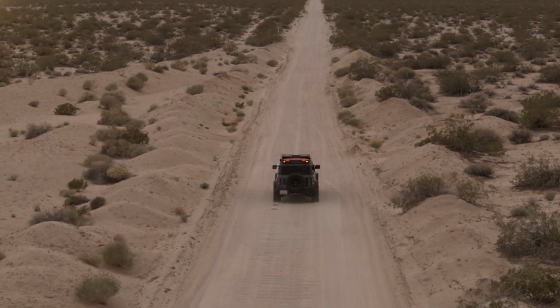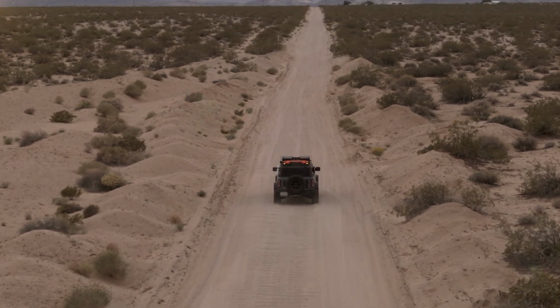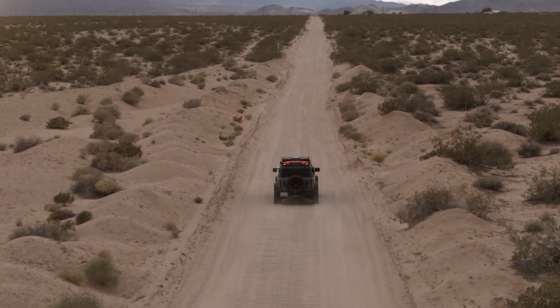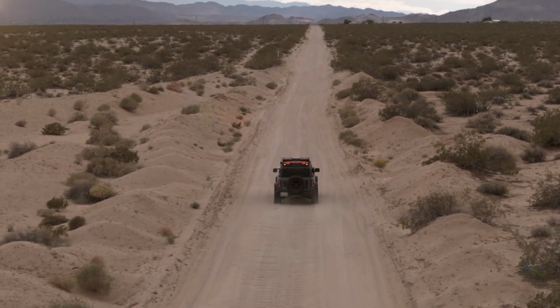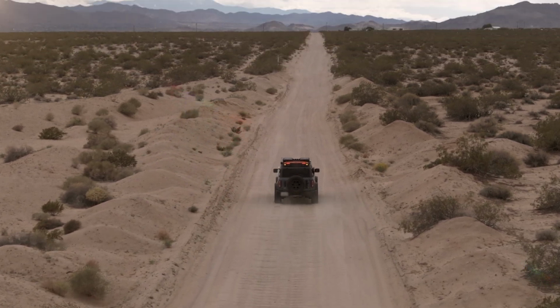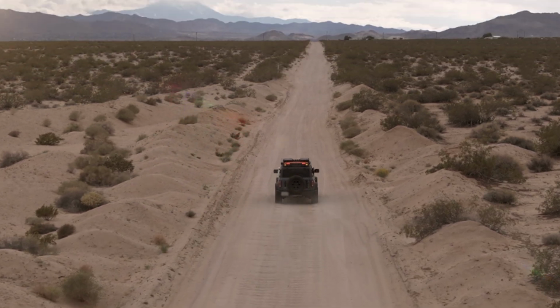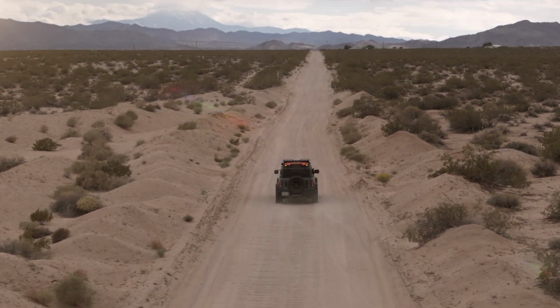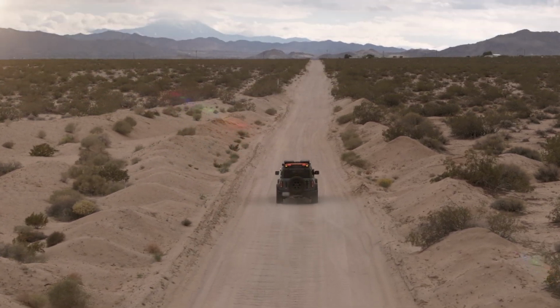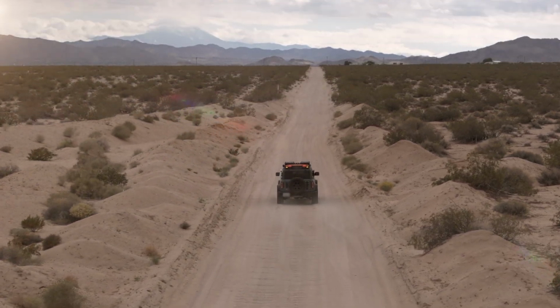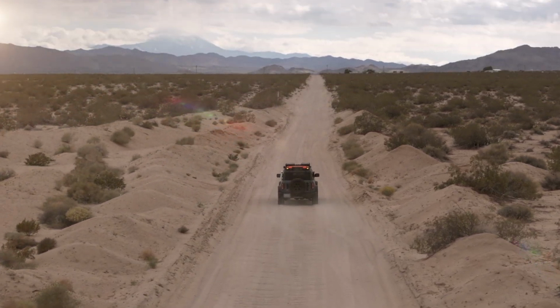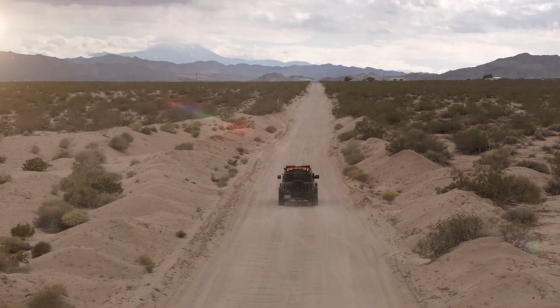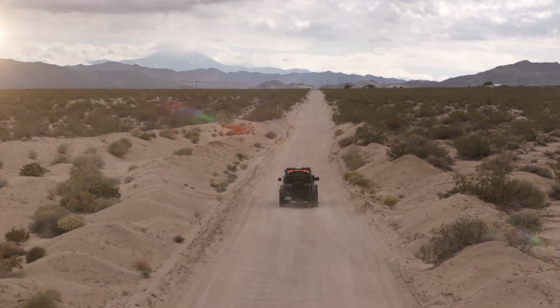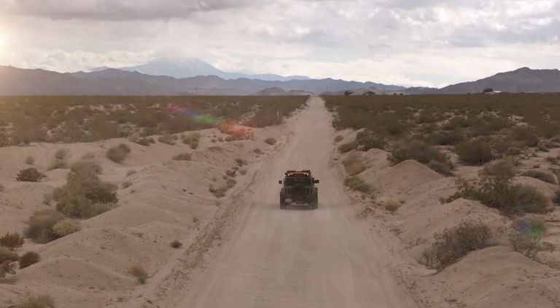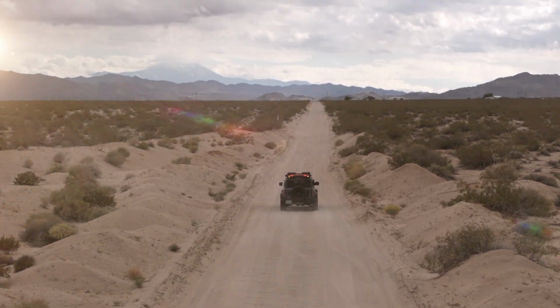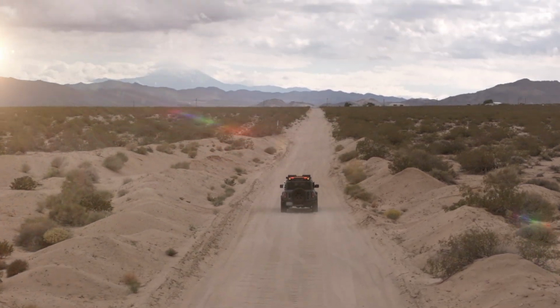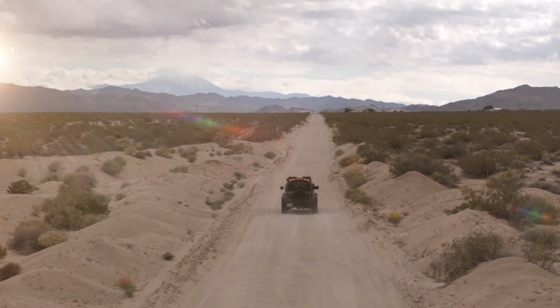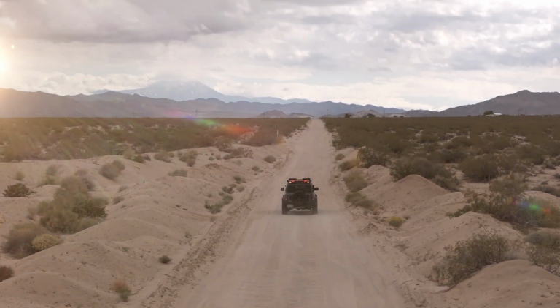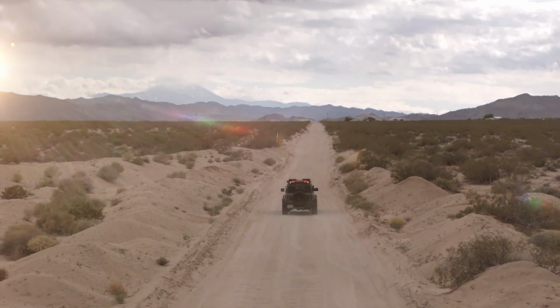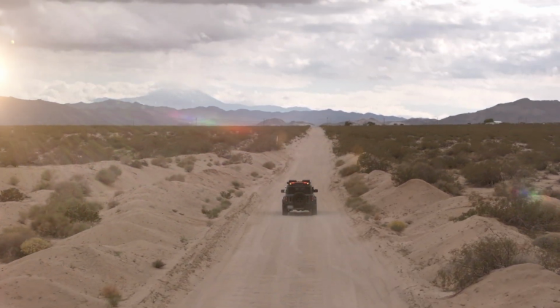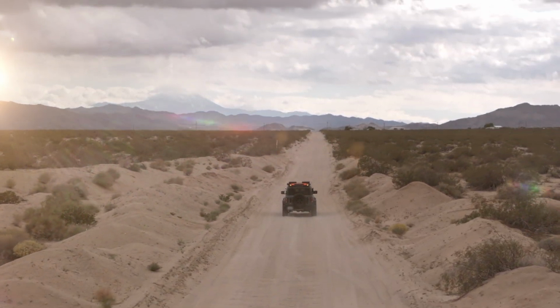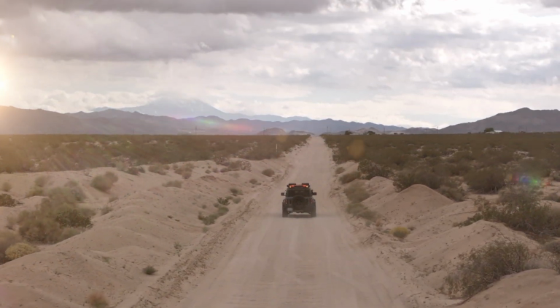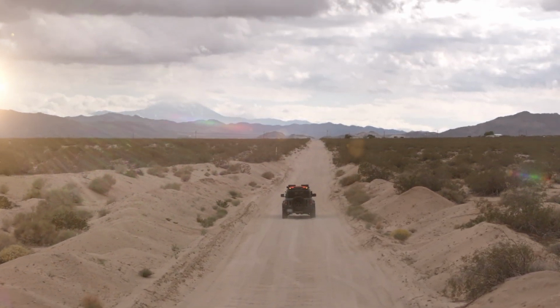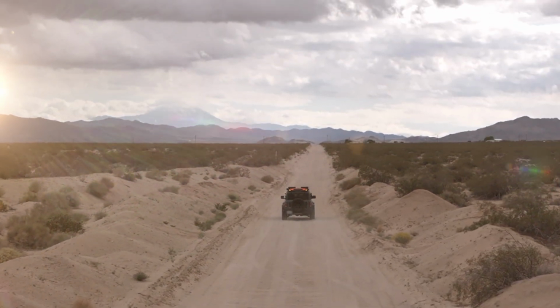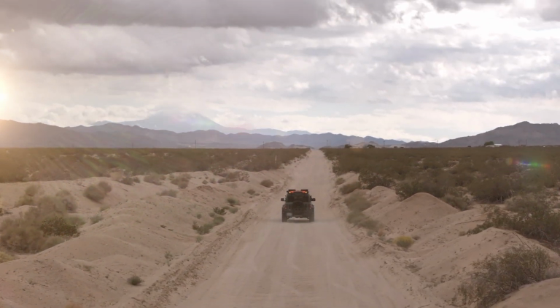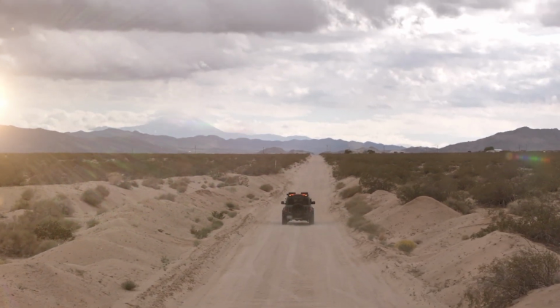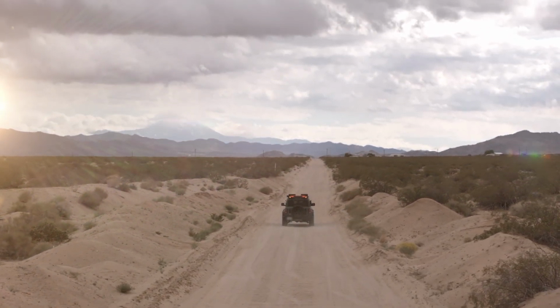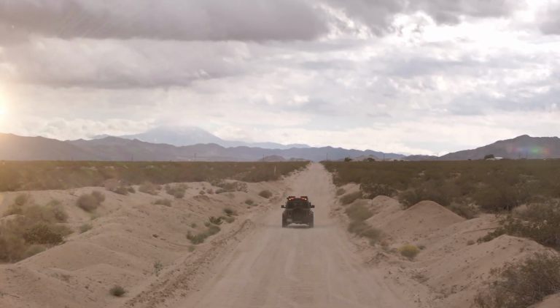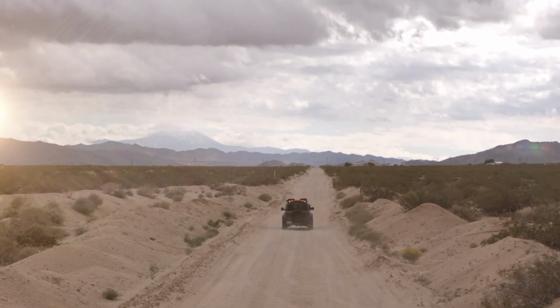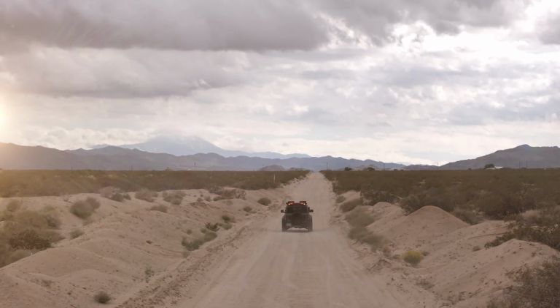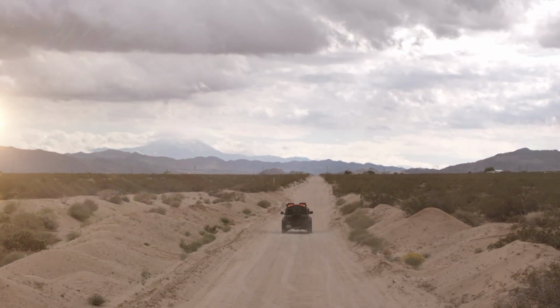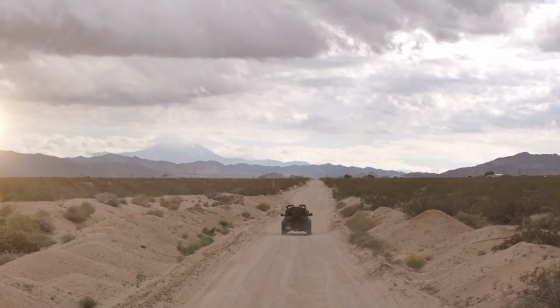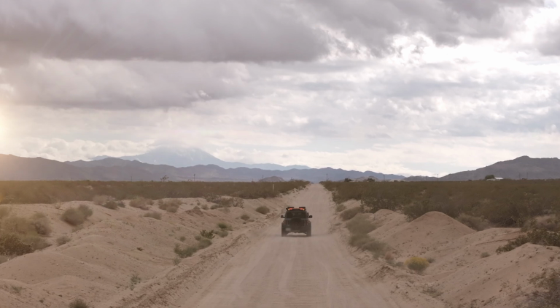Wherever the journey takes me, Snapdragon's redefining what's possible on the go.